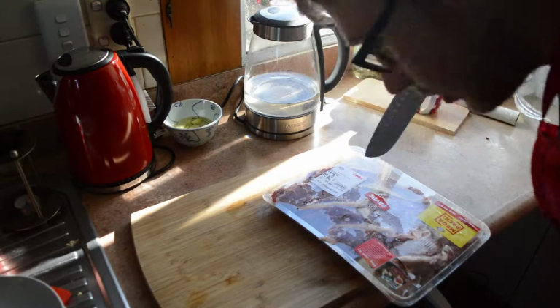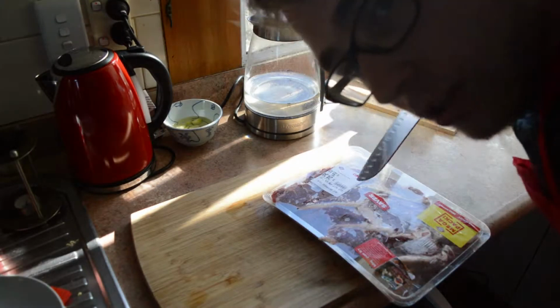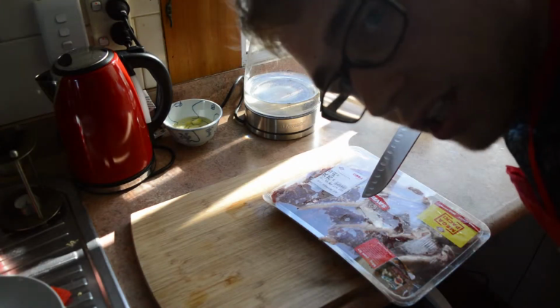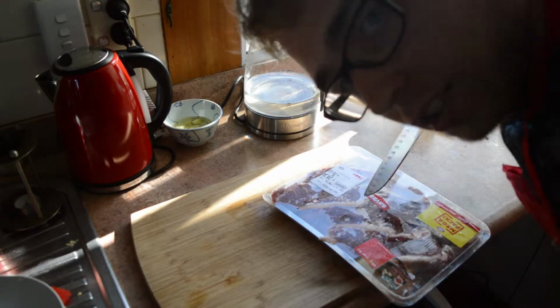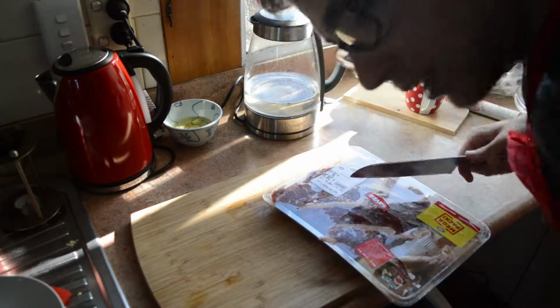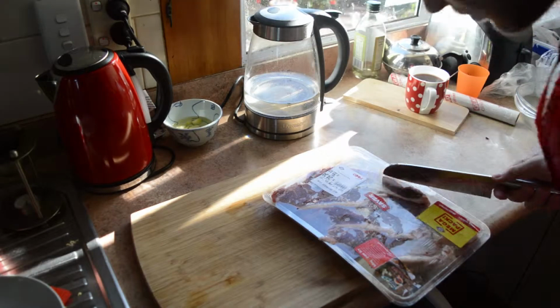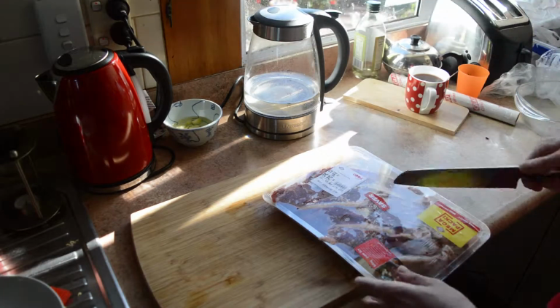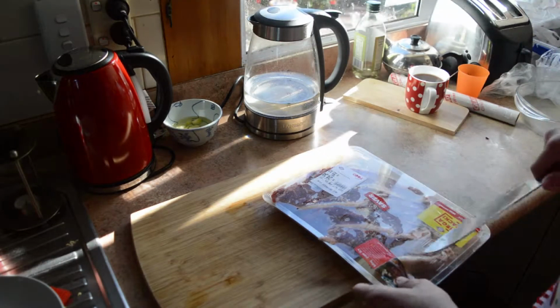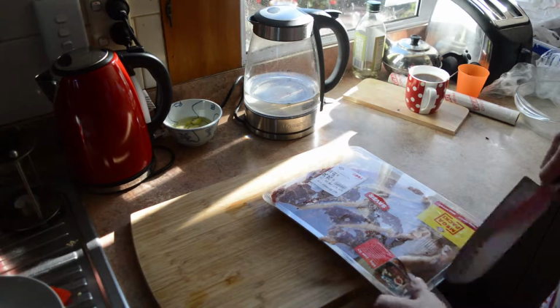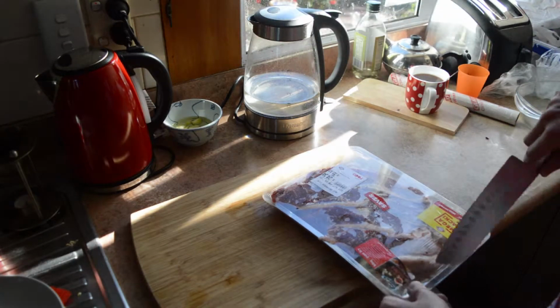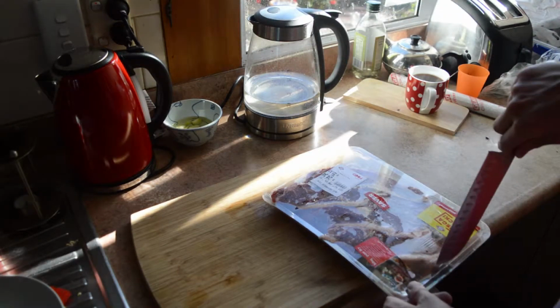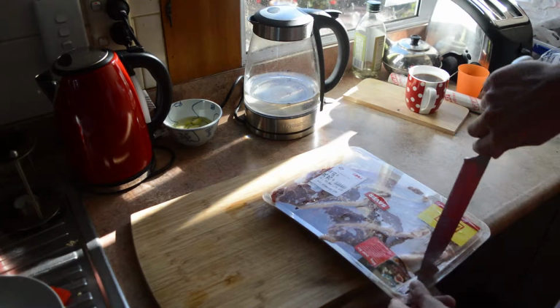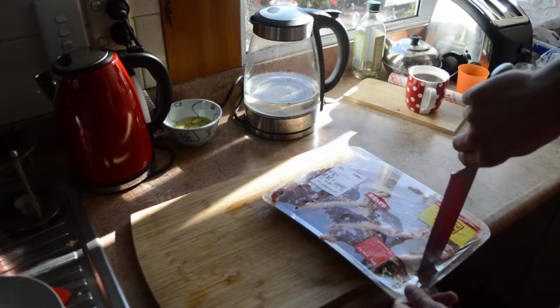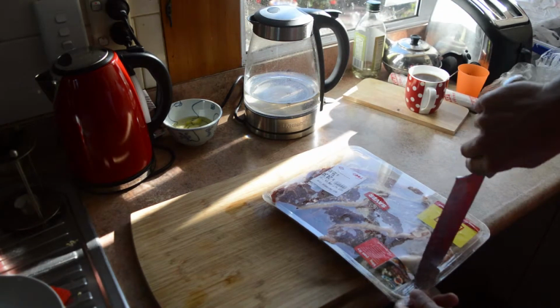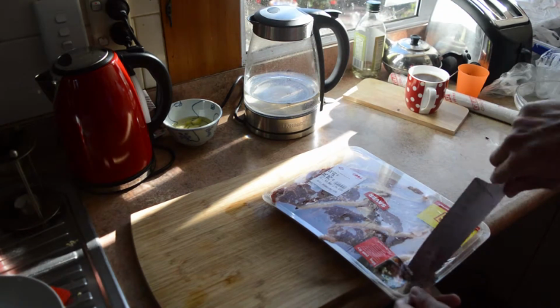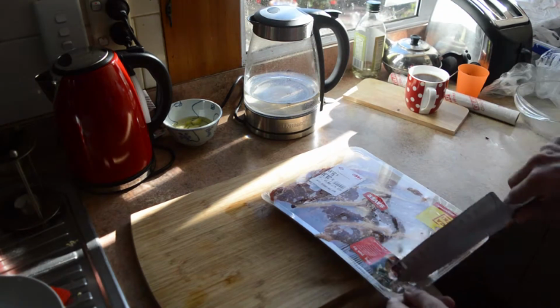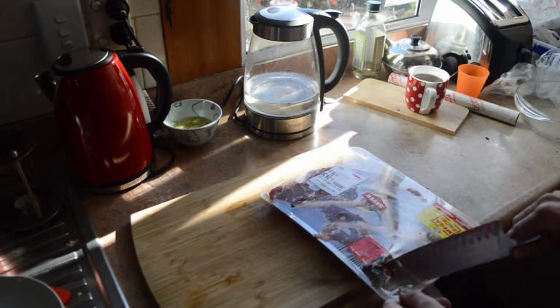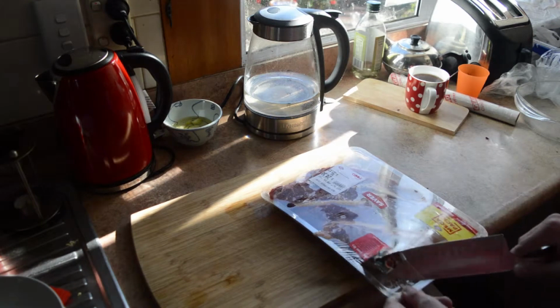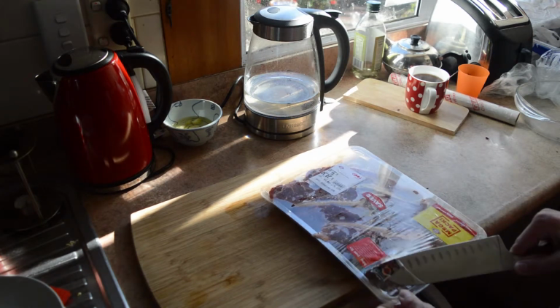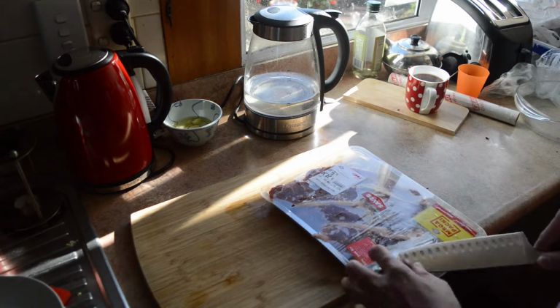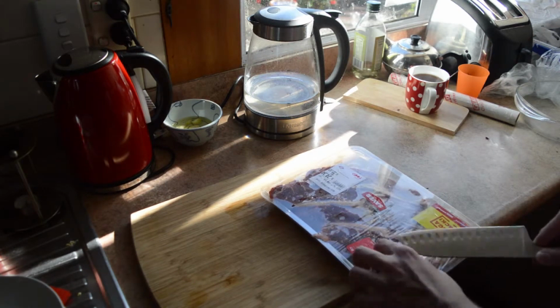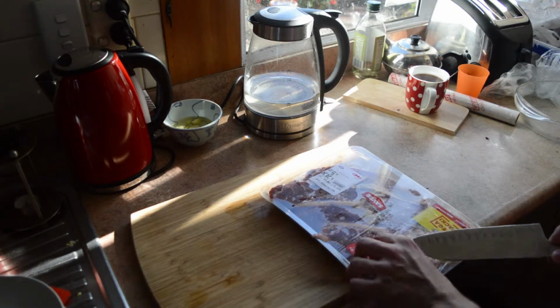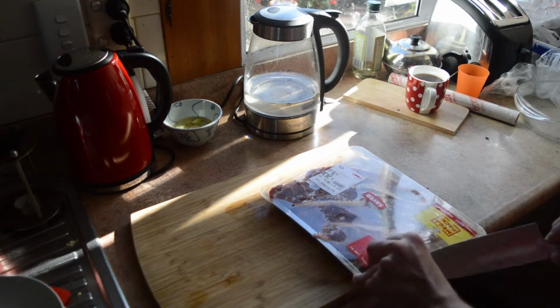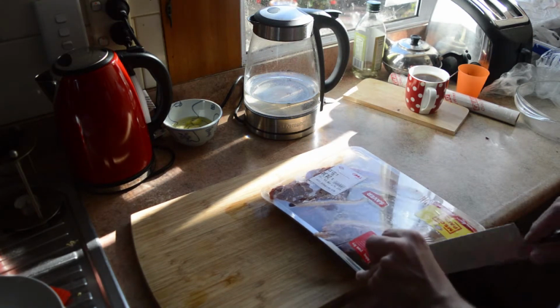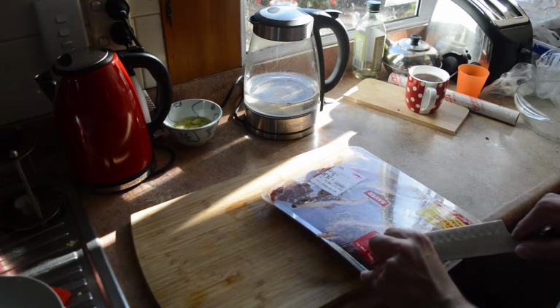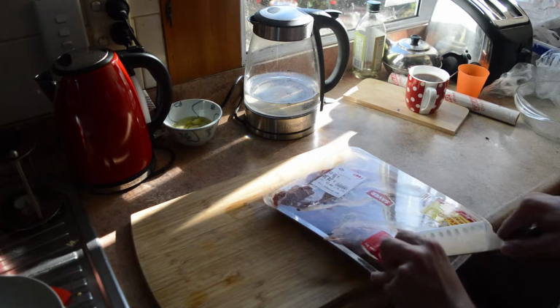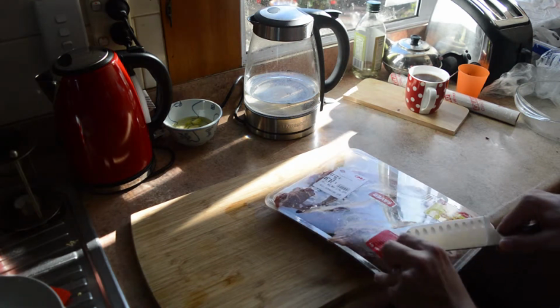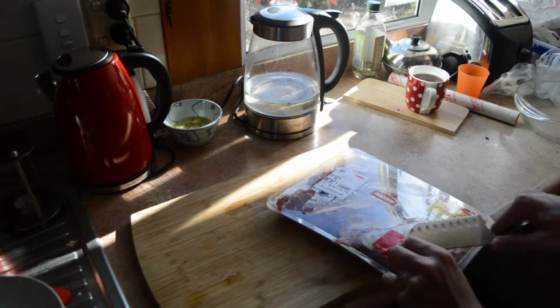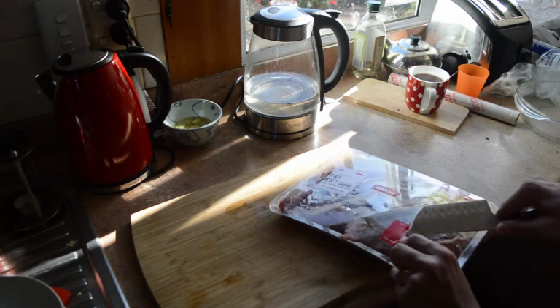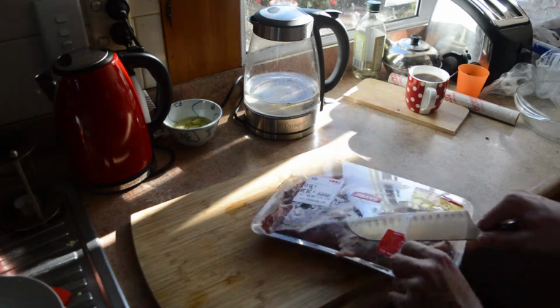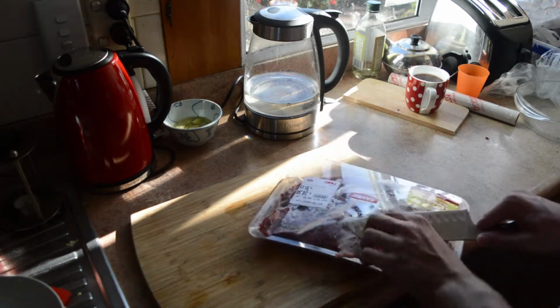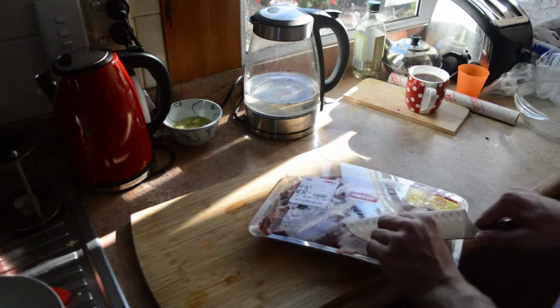Now we're going to do these steaks. I'm going to cut them and hit them — it's like tenderizing, but not intentionally really.